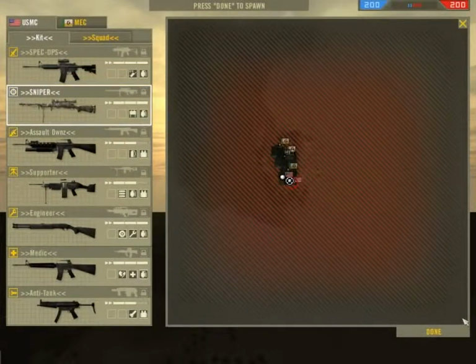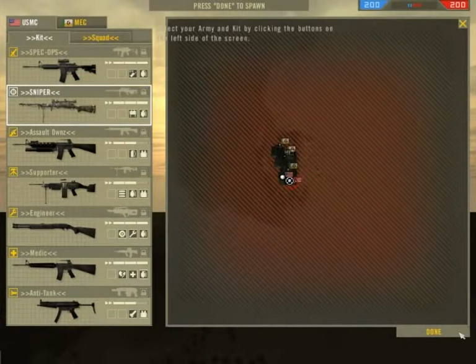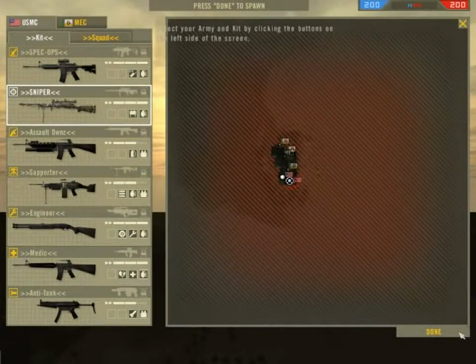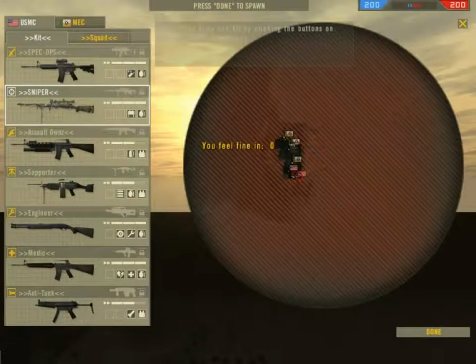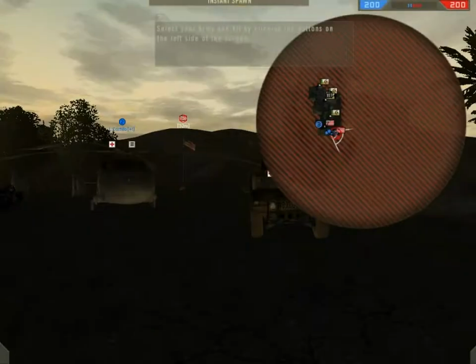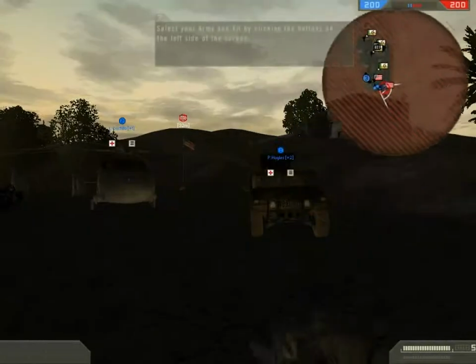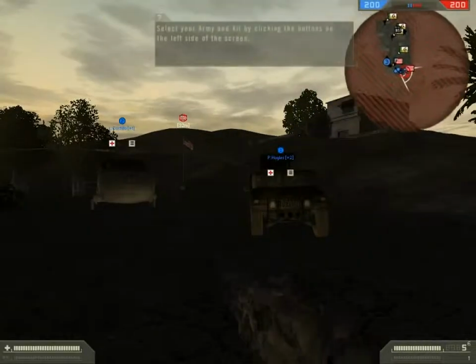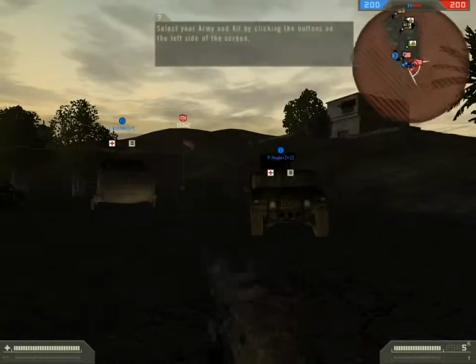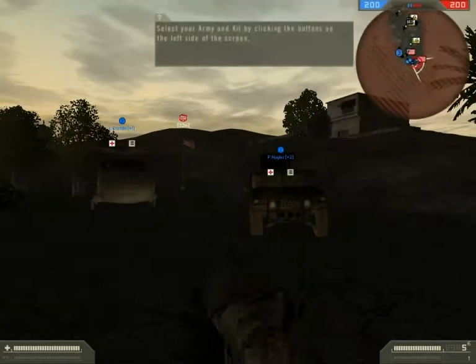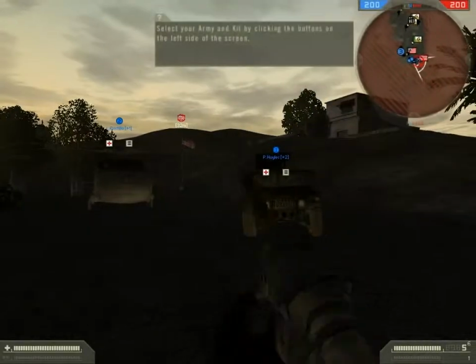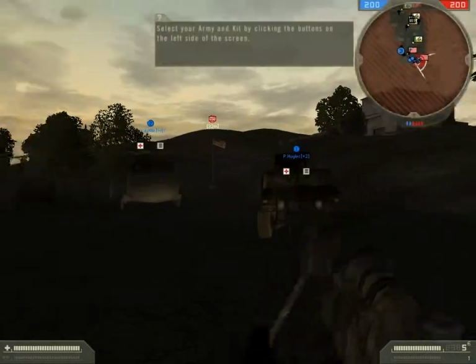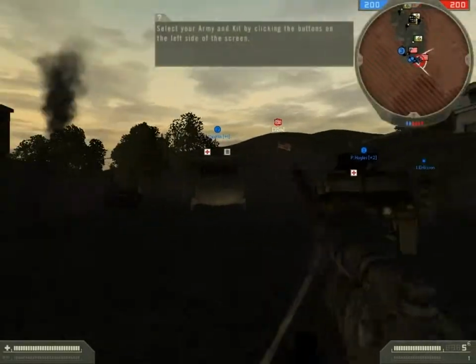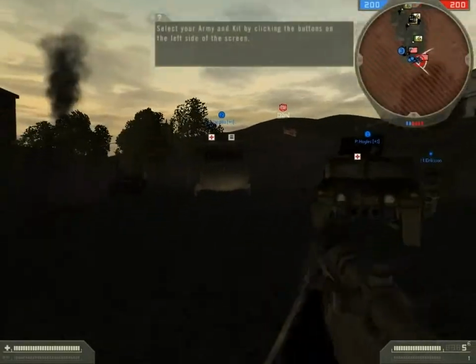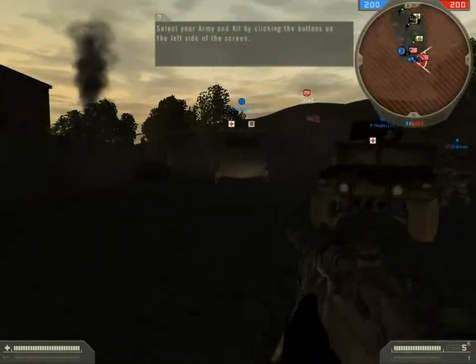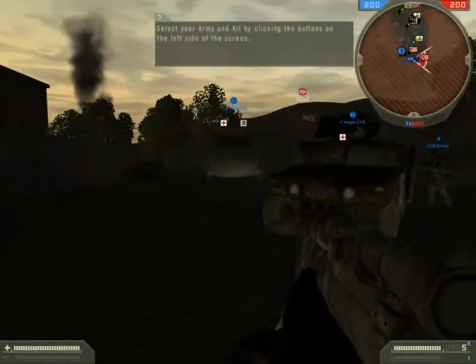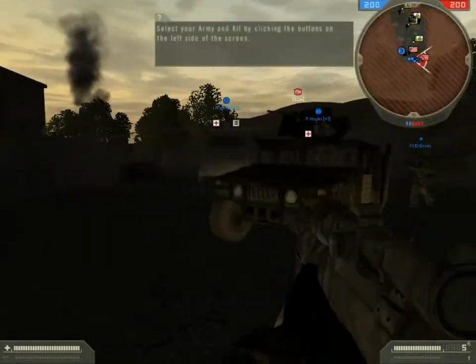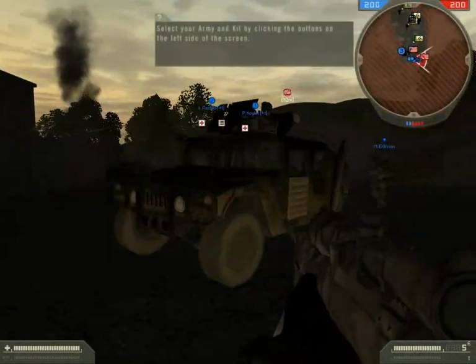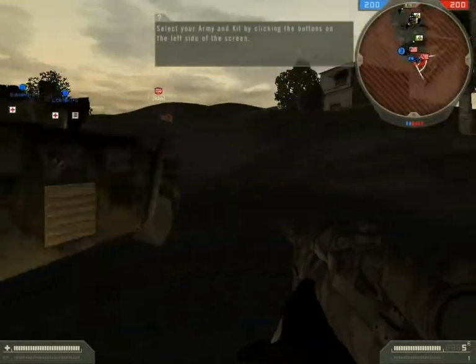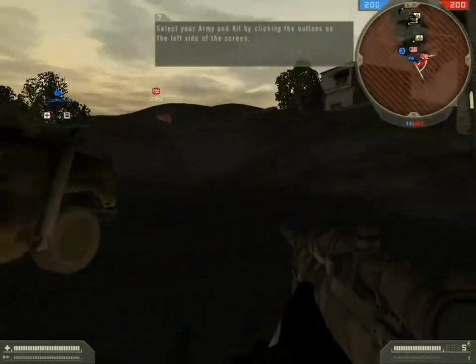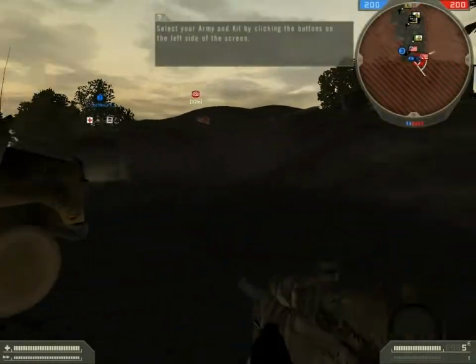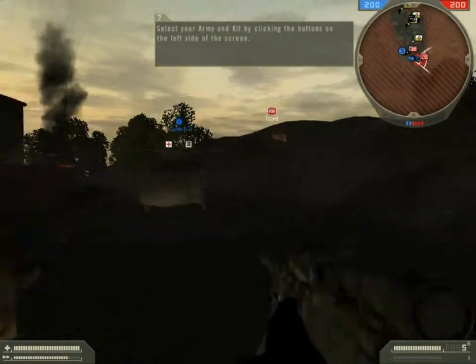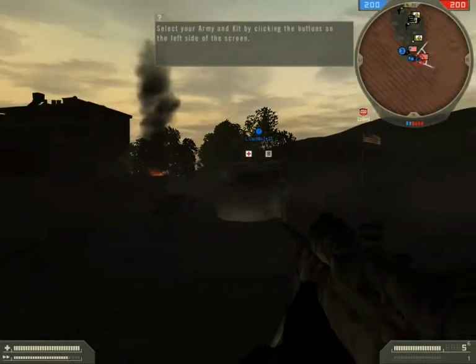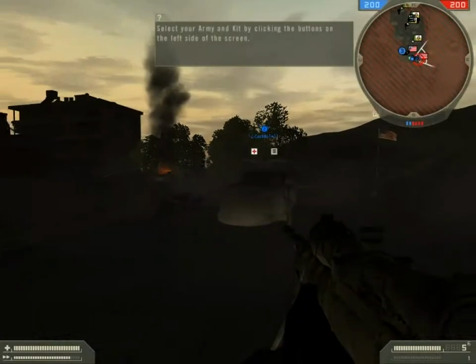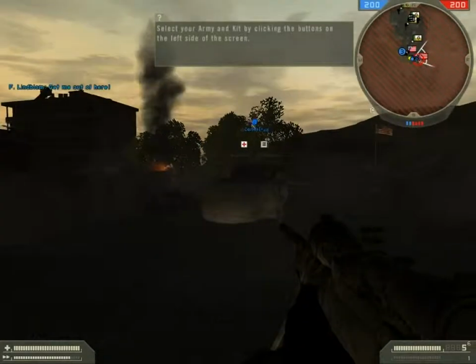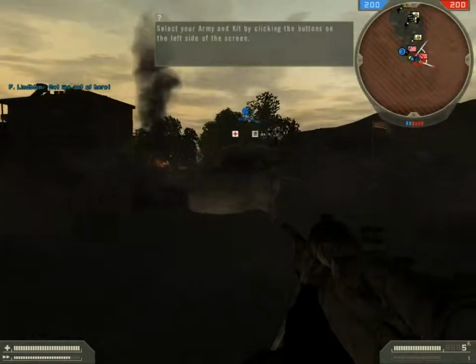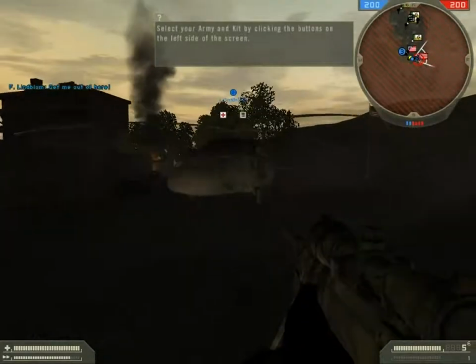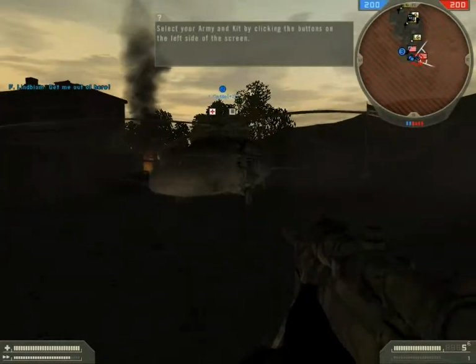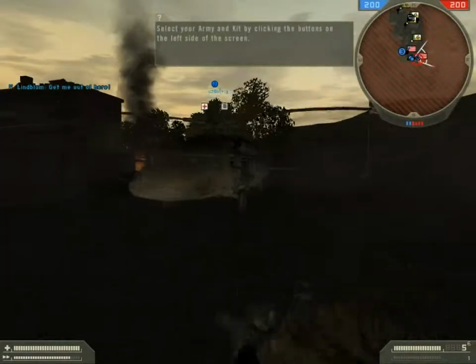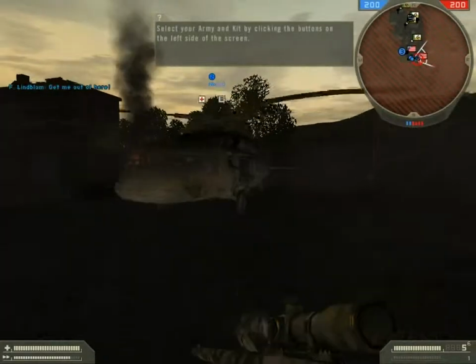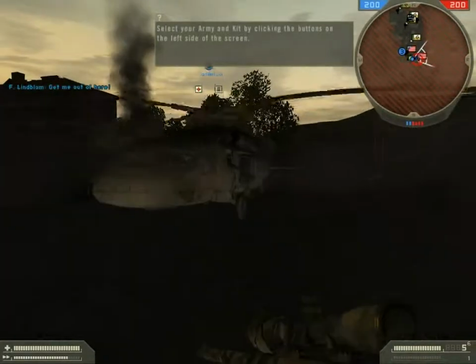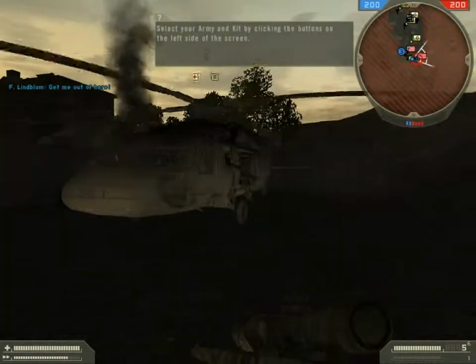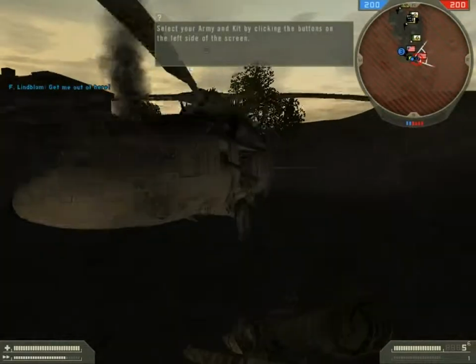Select your army and kit by clicking the buttons on the left side of the screen.